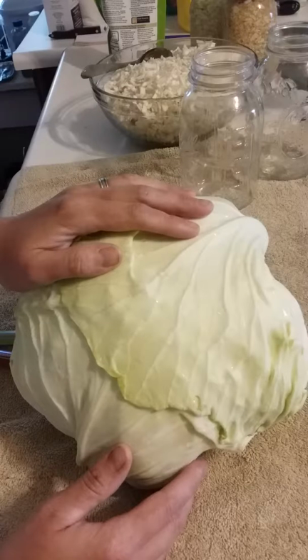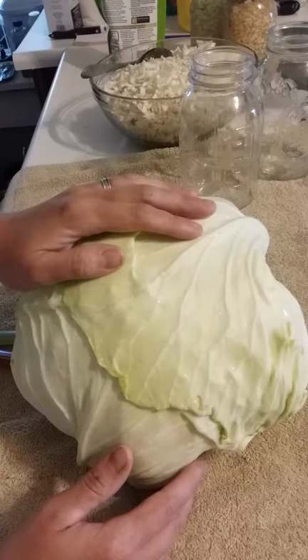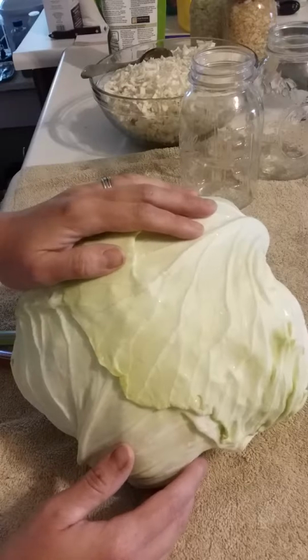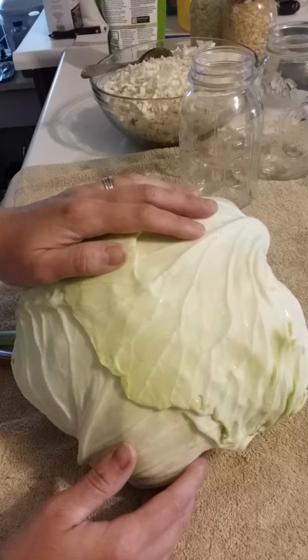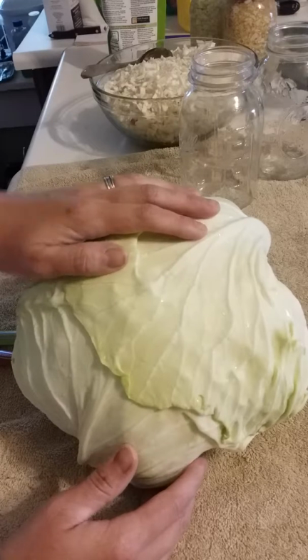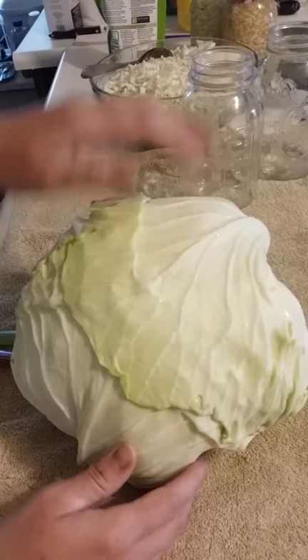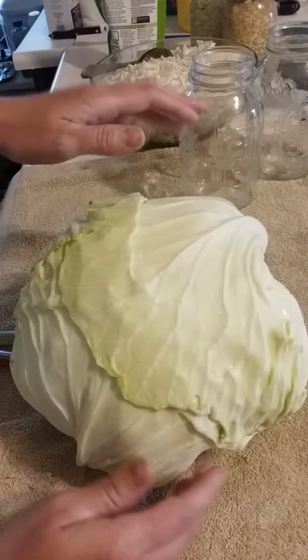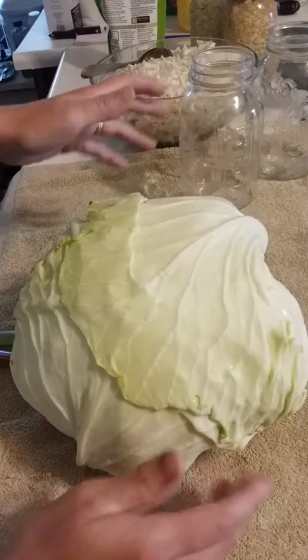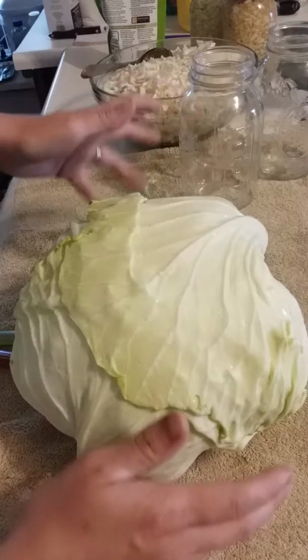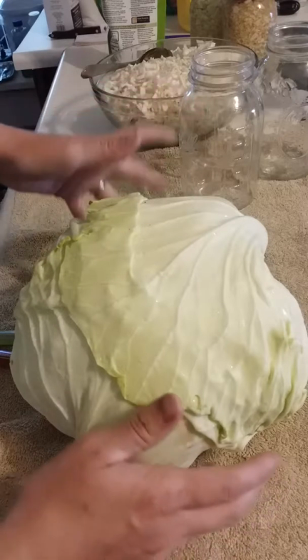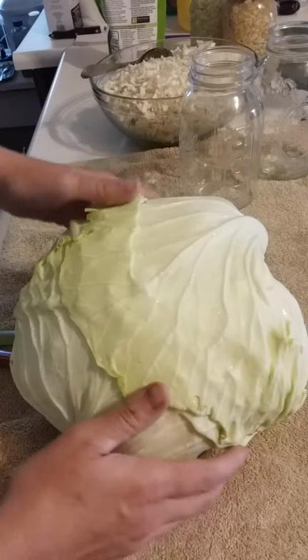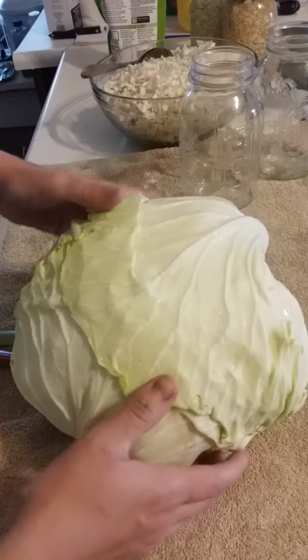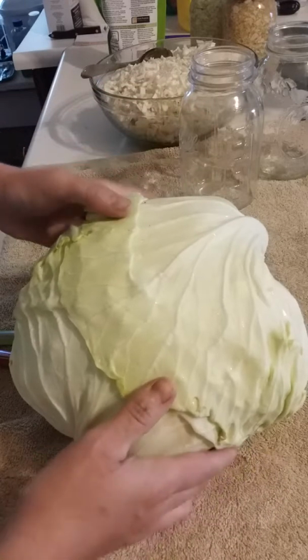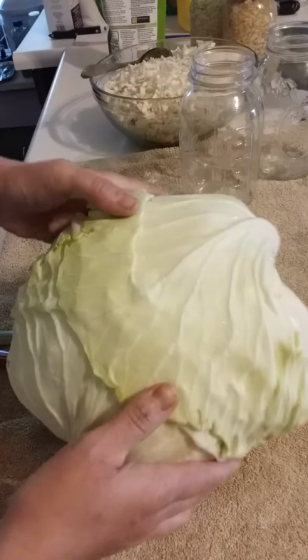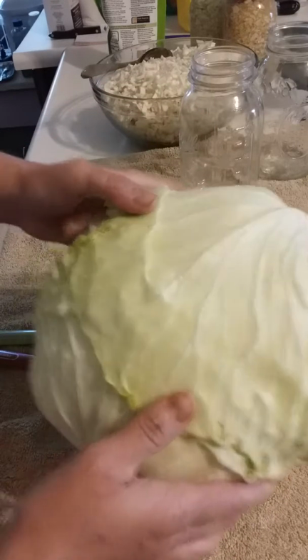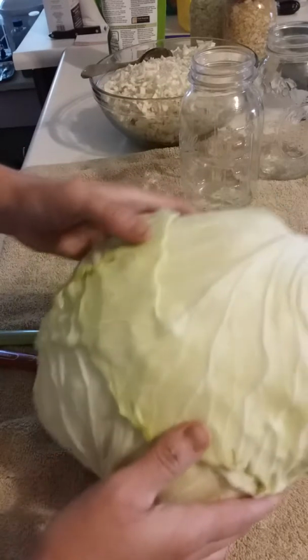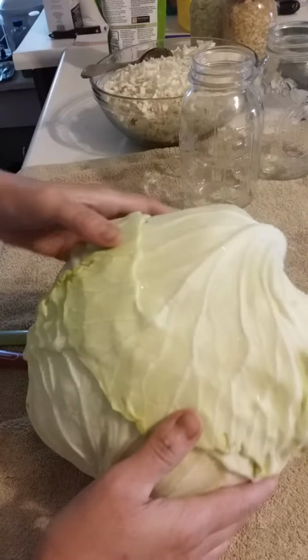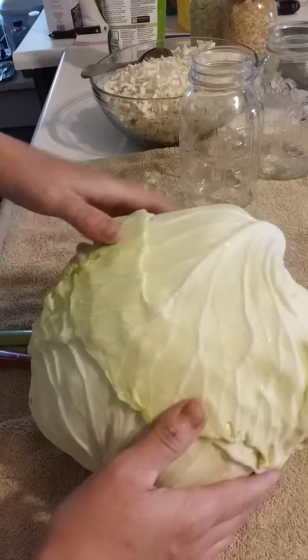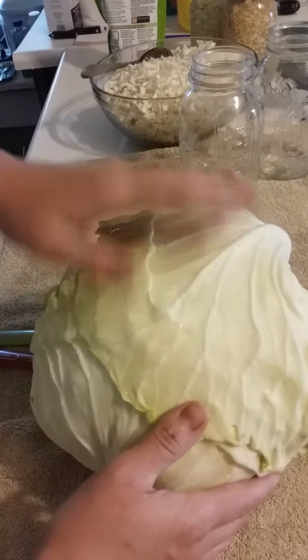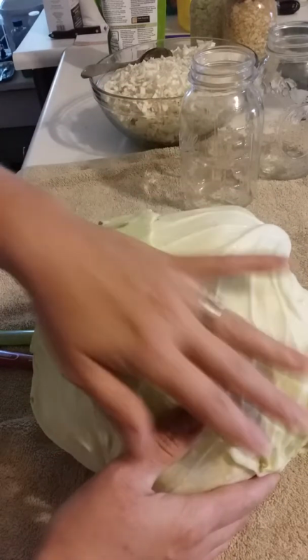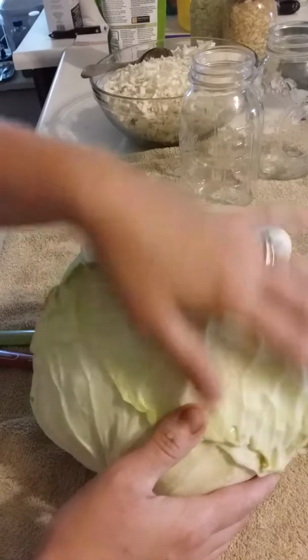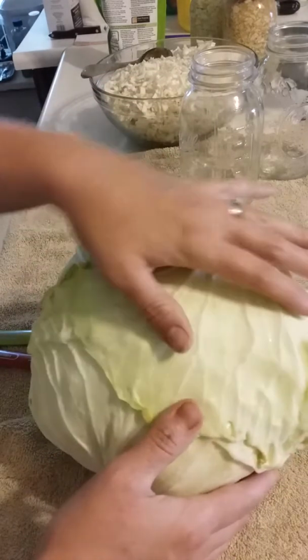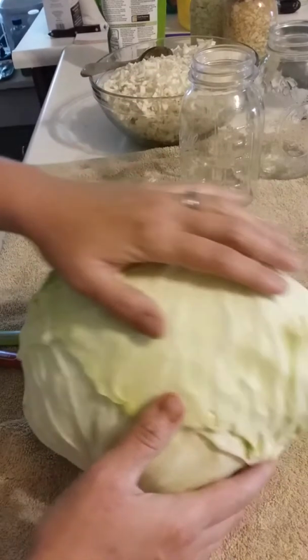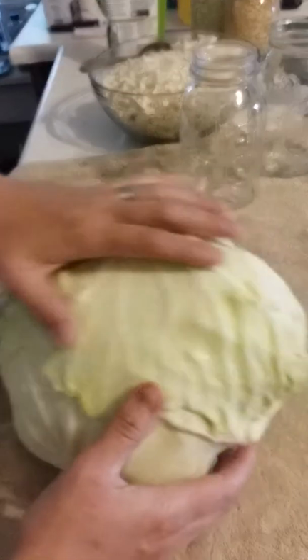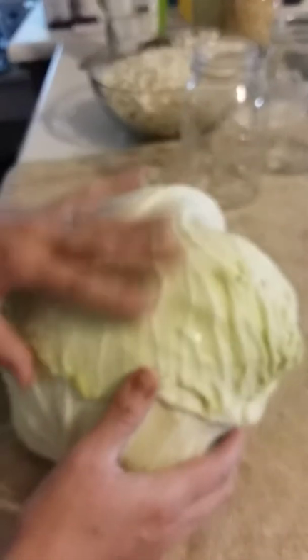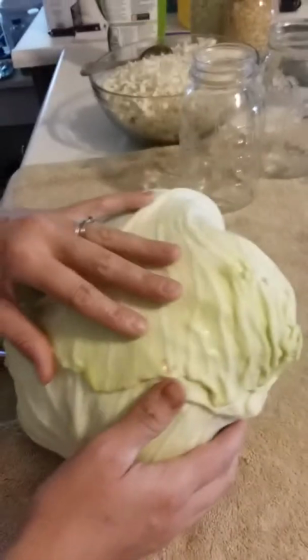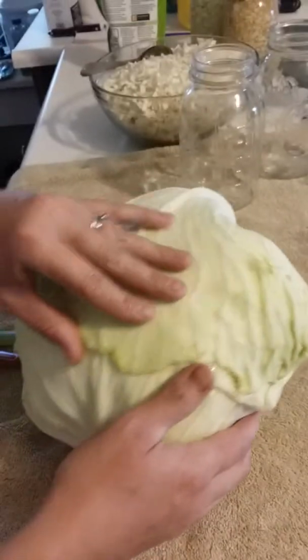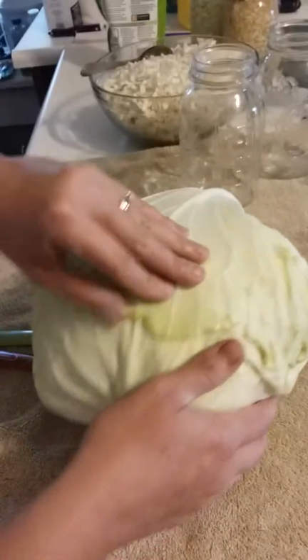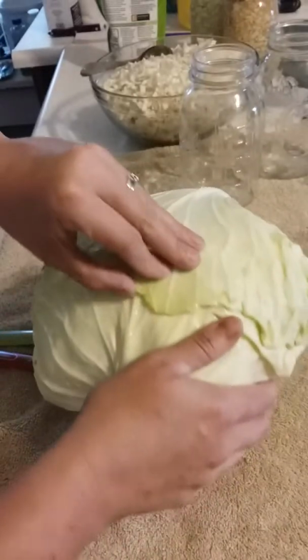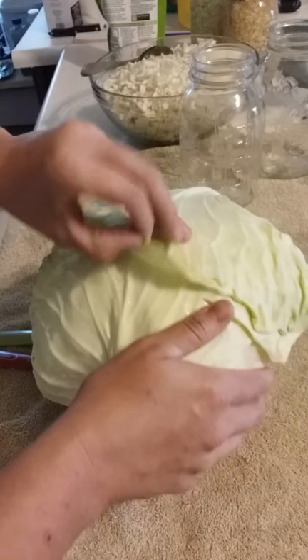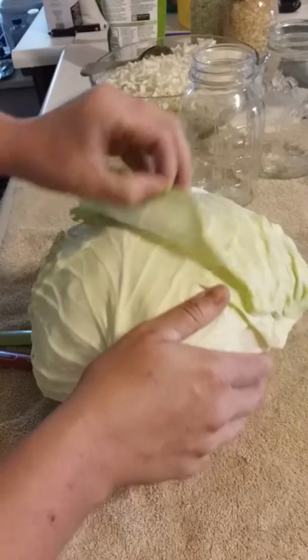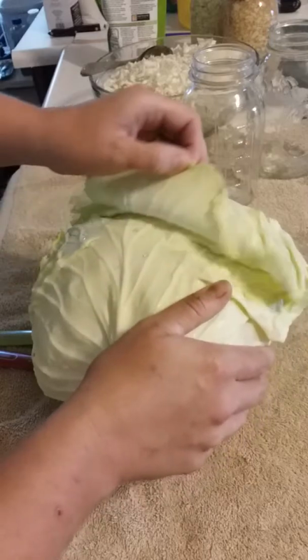I'd probably say you want to let it sit for about a month or two before you can eat it.